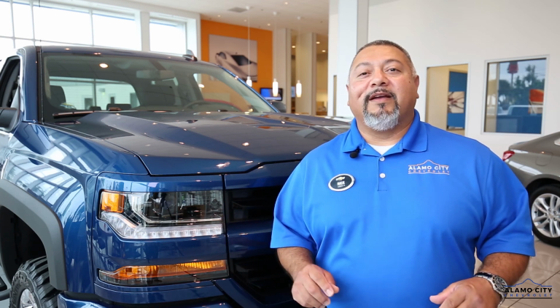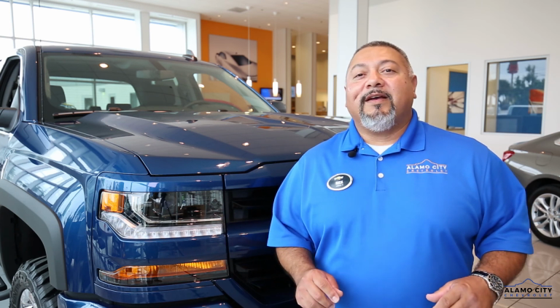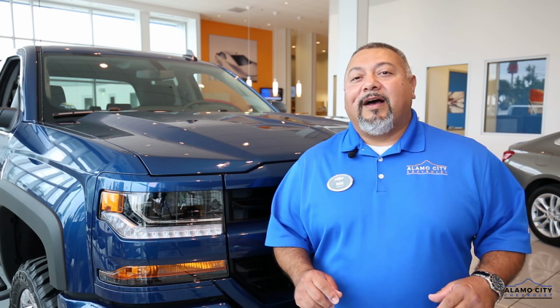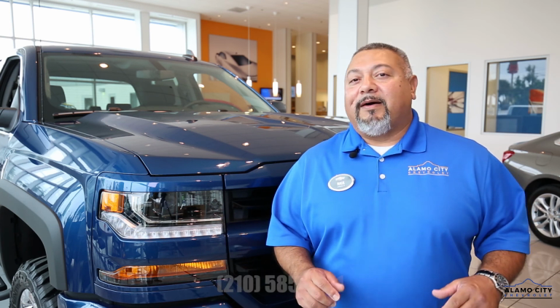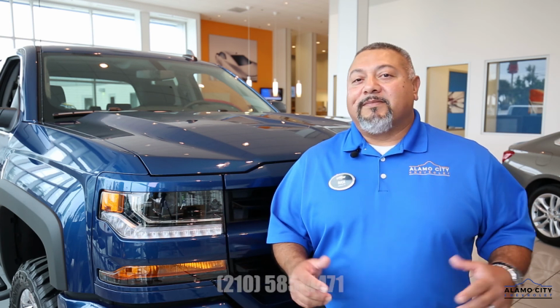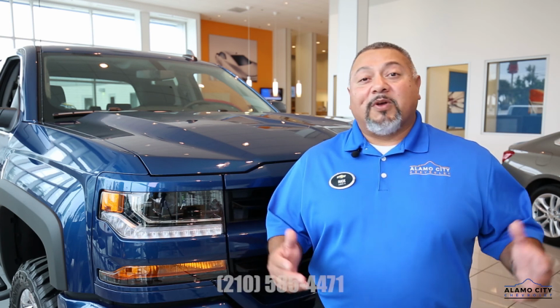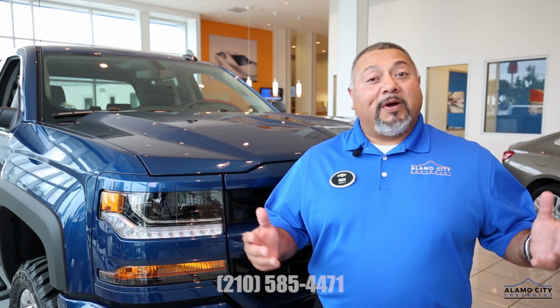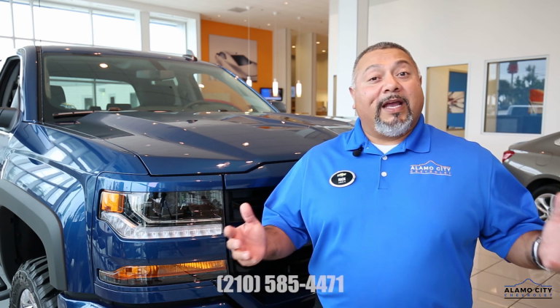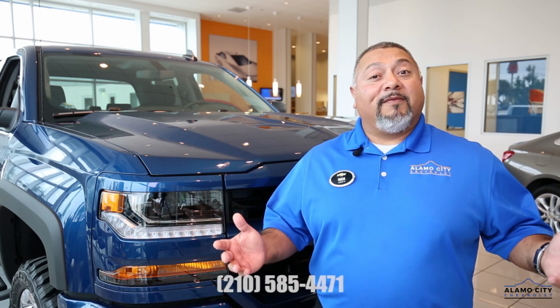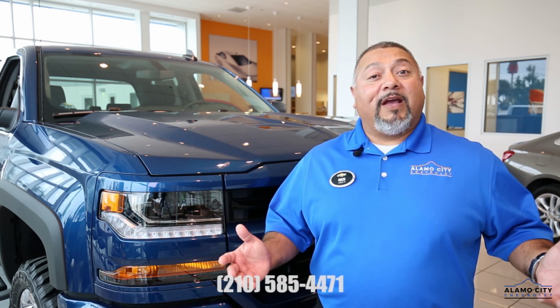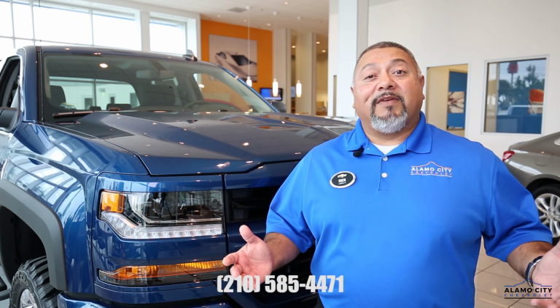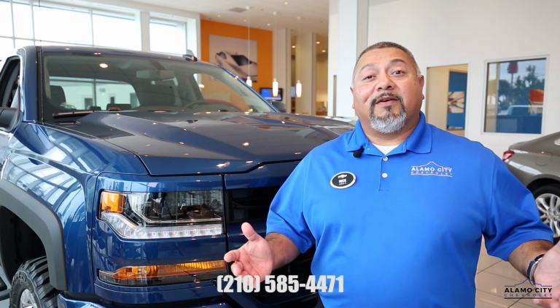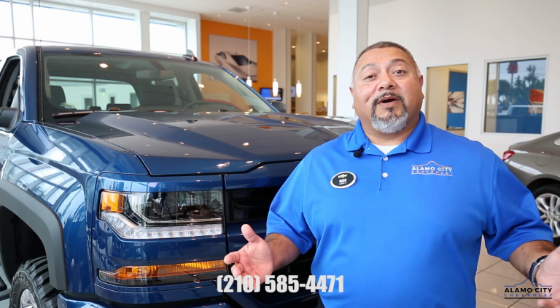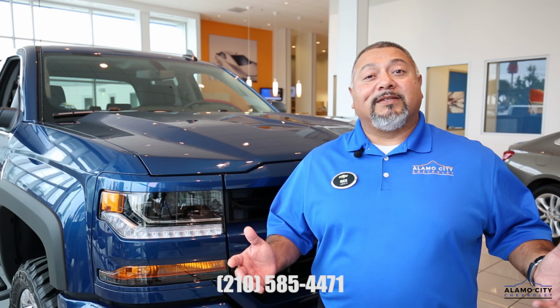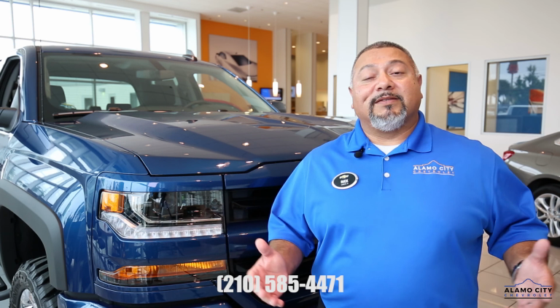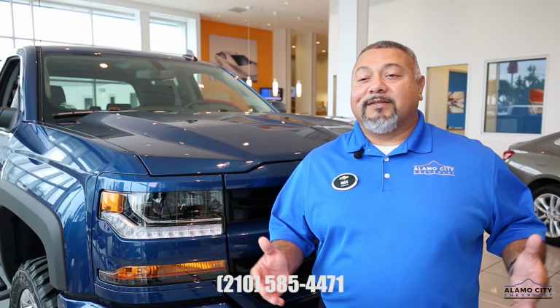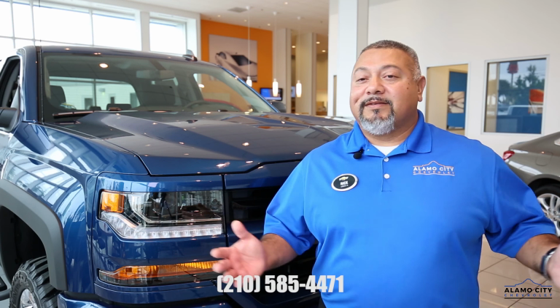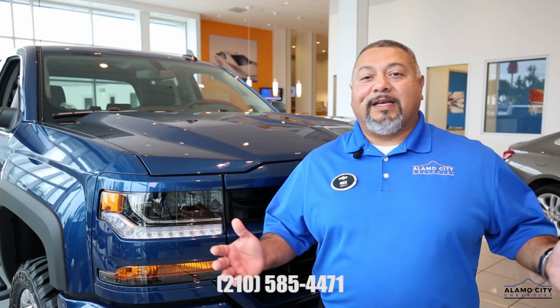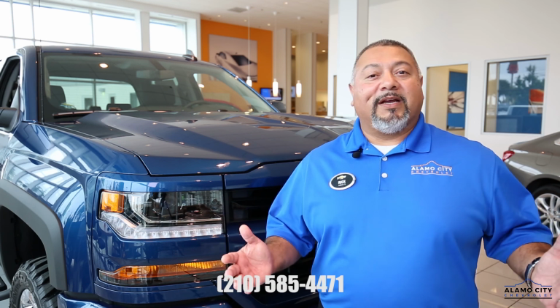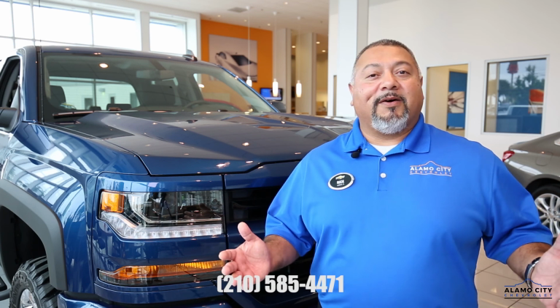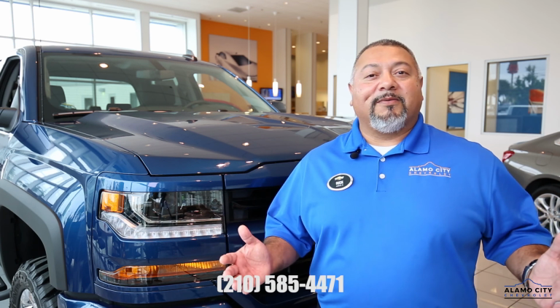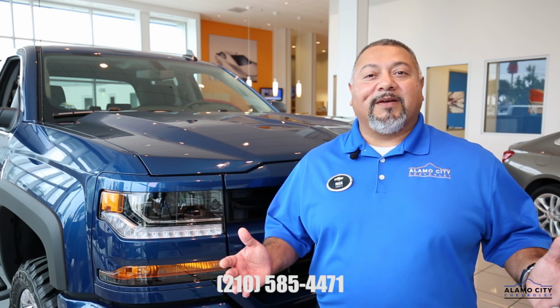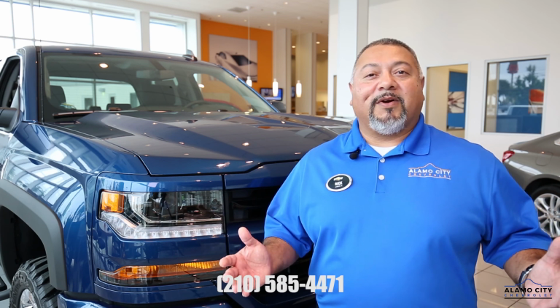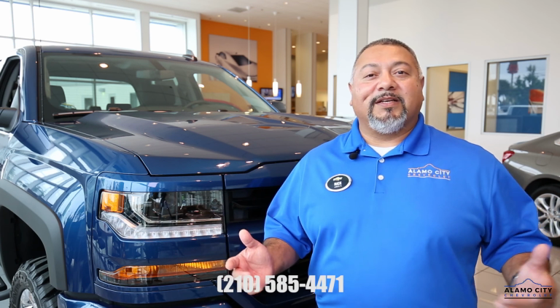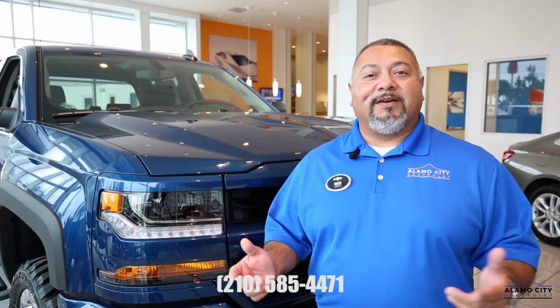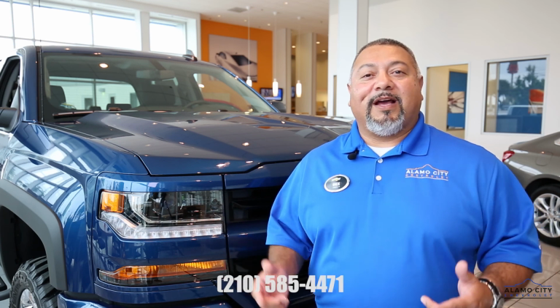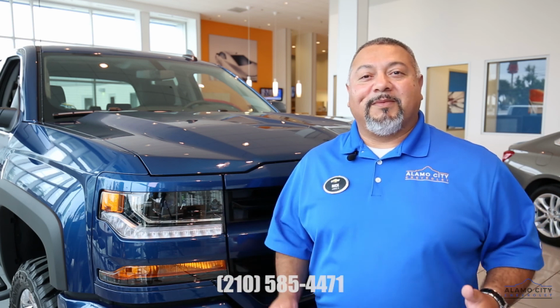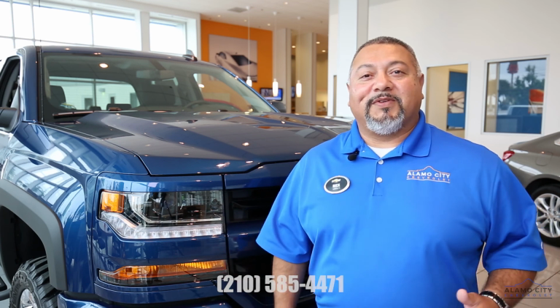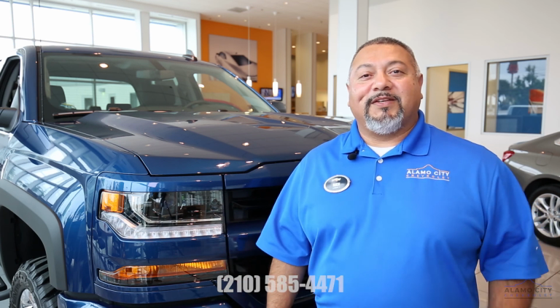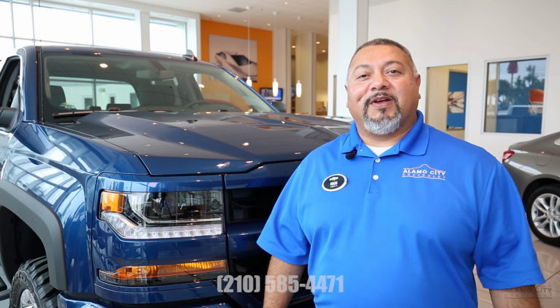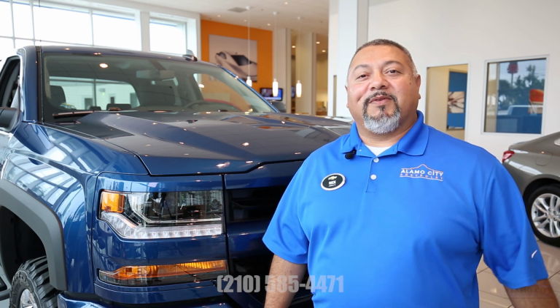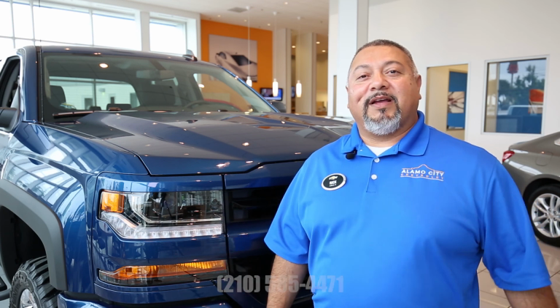Again, if you have any questions, give me a call — Rick Vargas here at Alamo City Chevrolet.